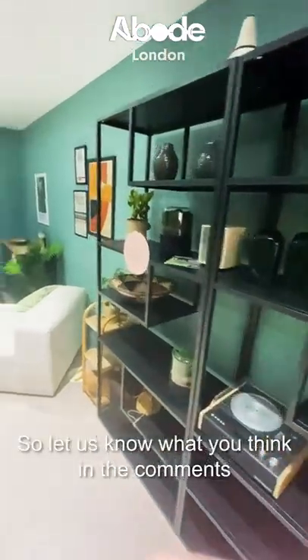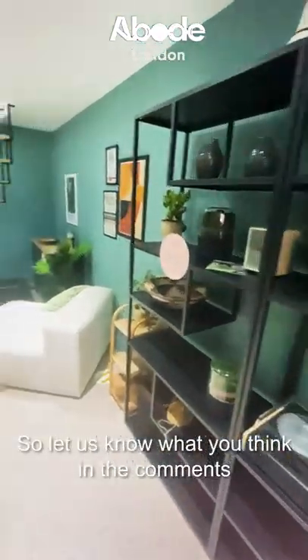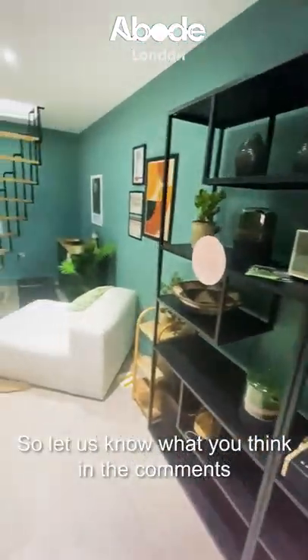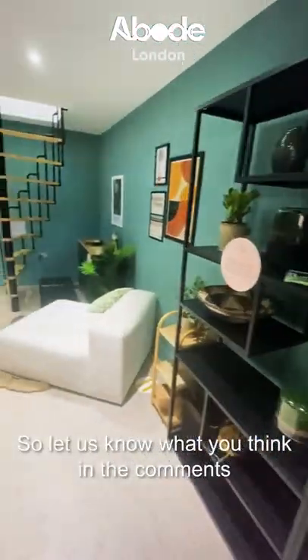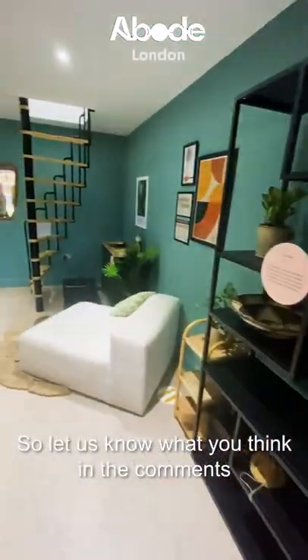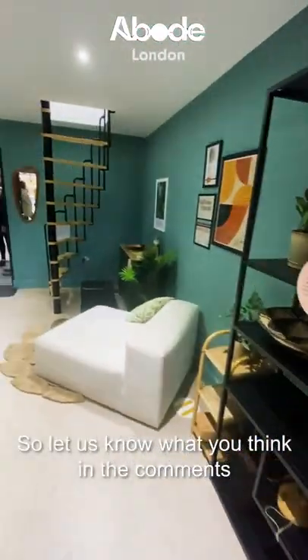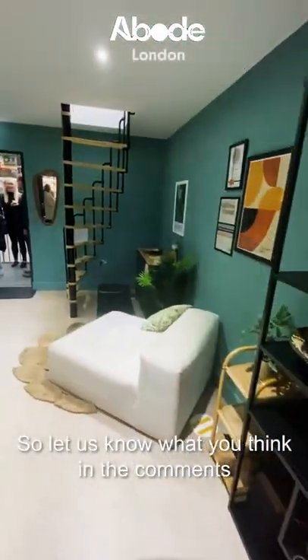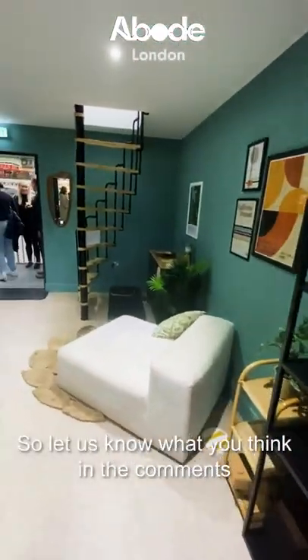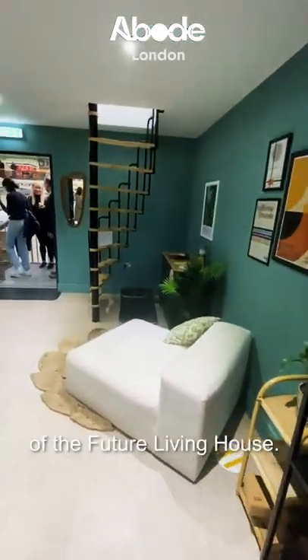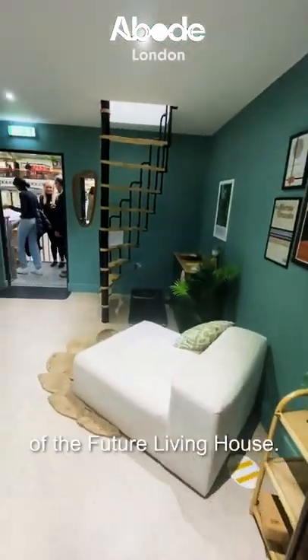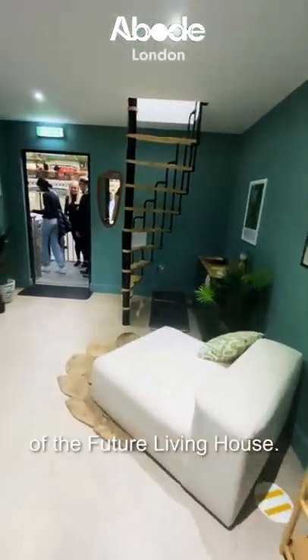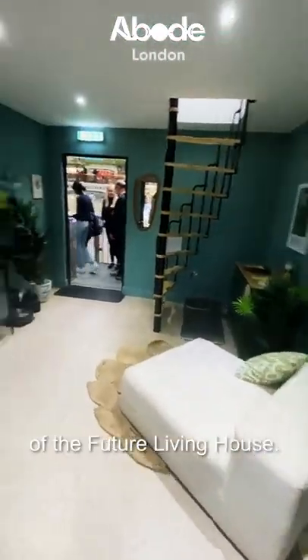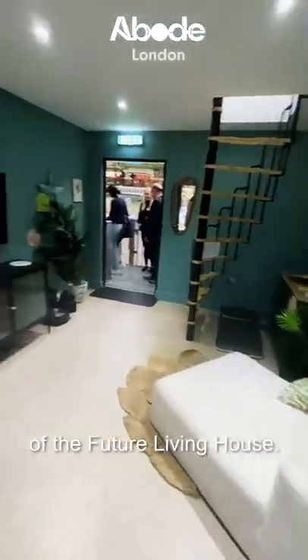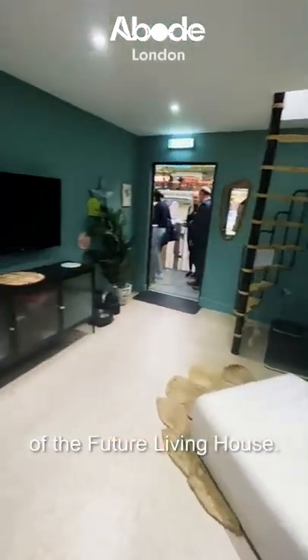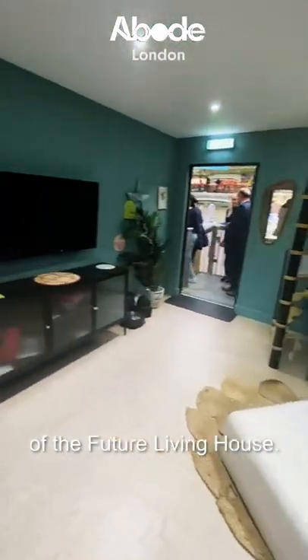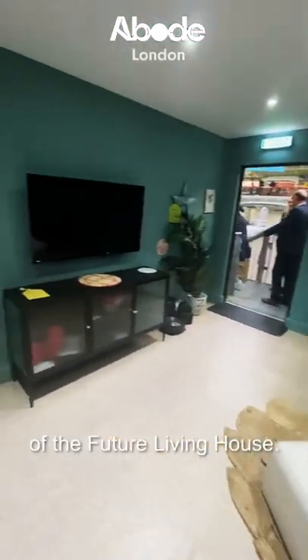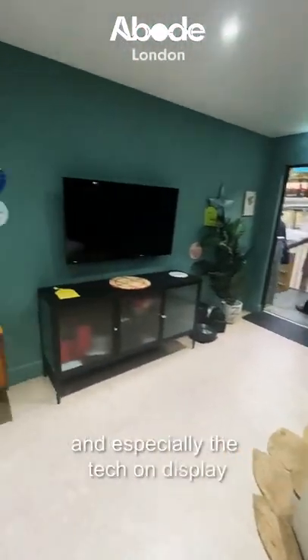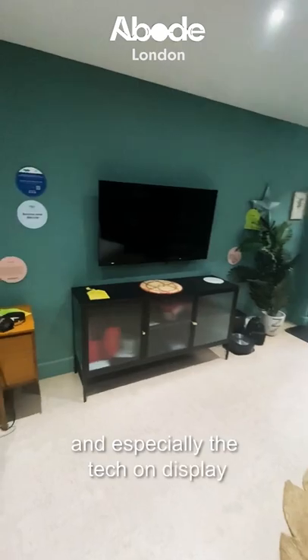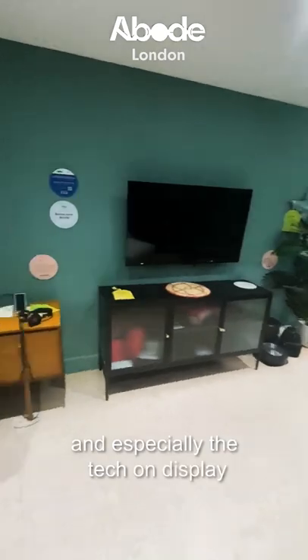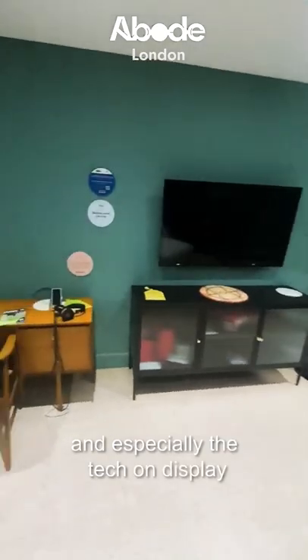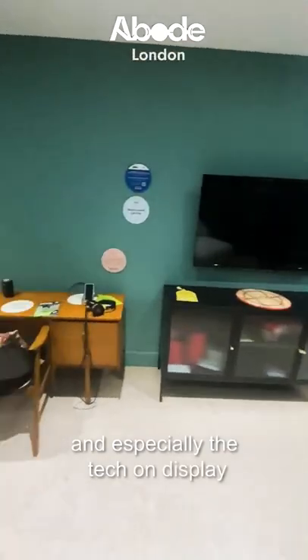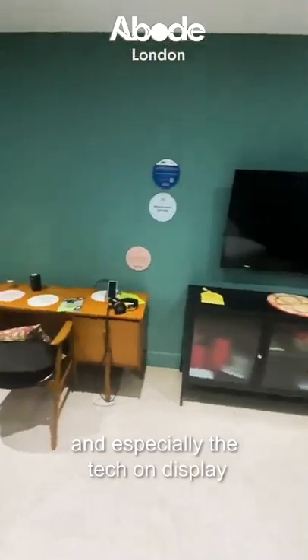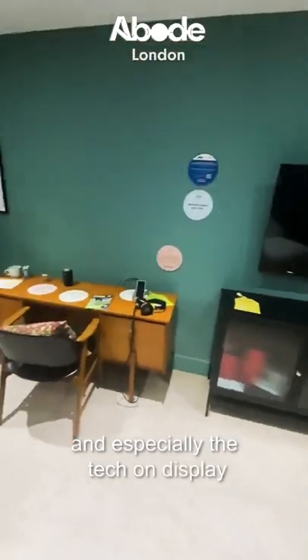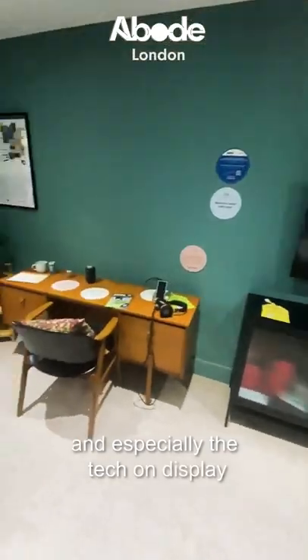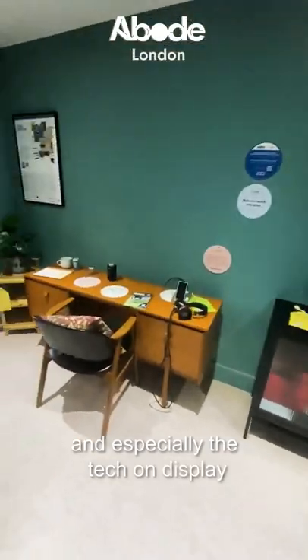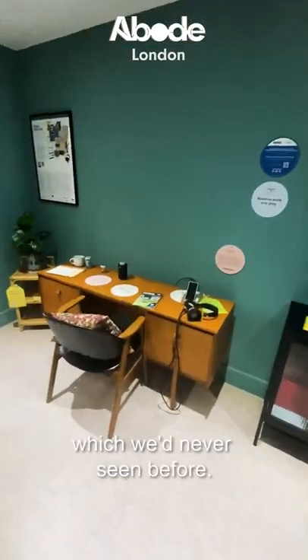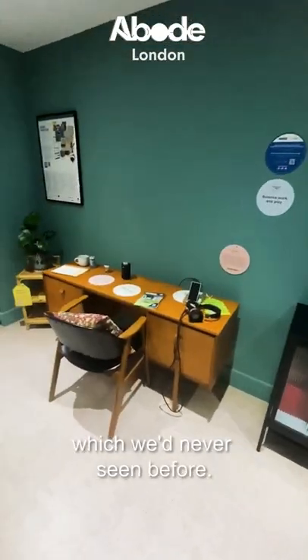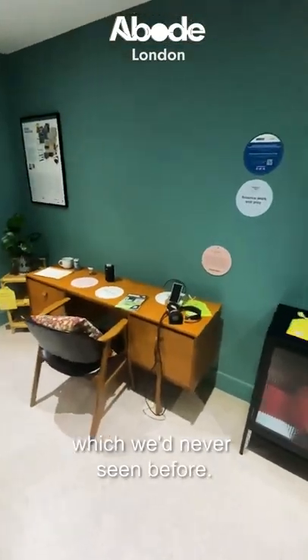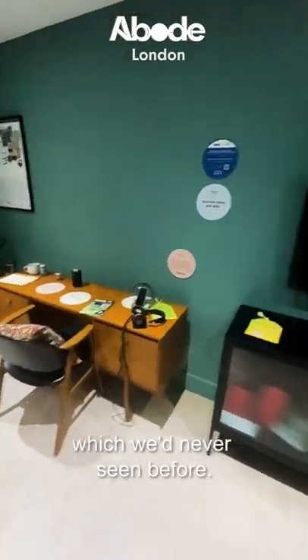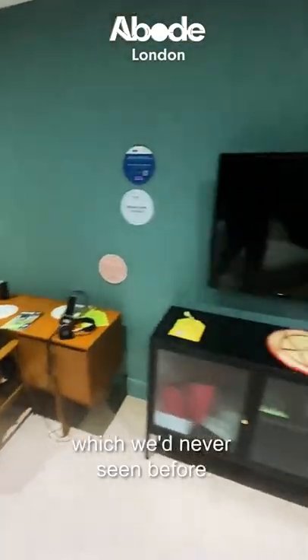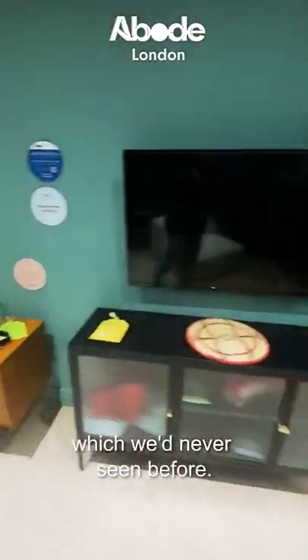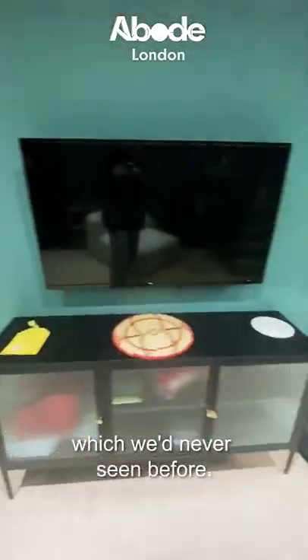So let us know what you think in the comments about the future living house, and especially the tech on display, which we'd never seen before.